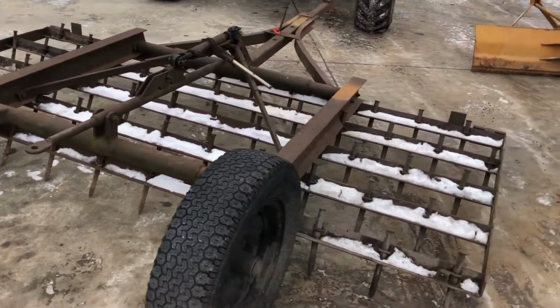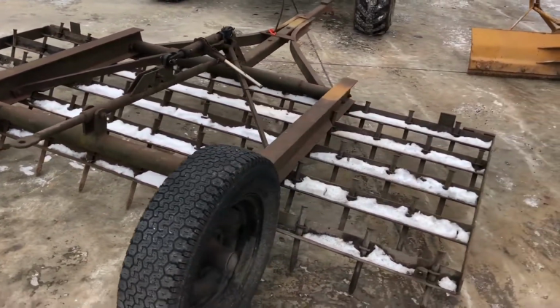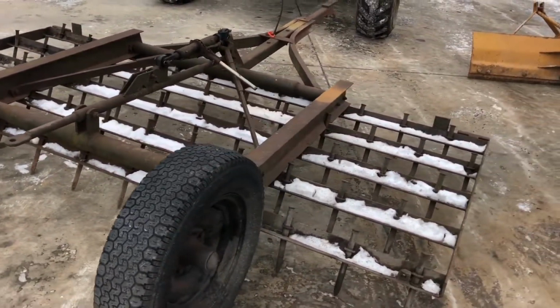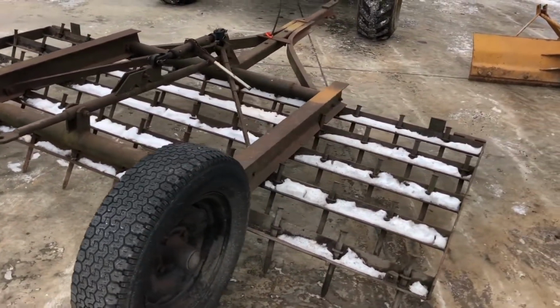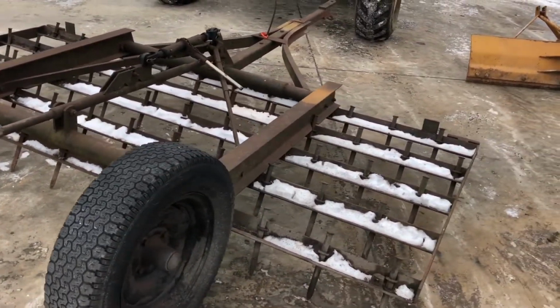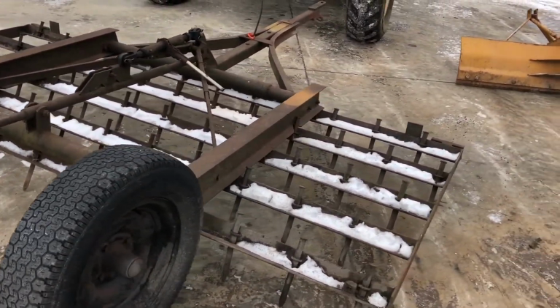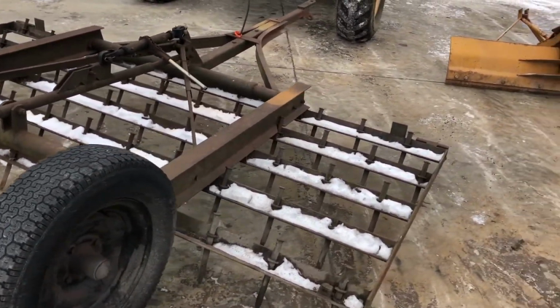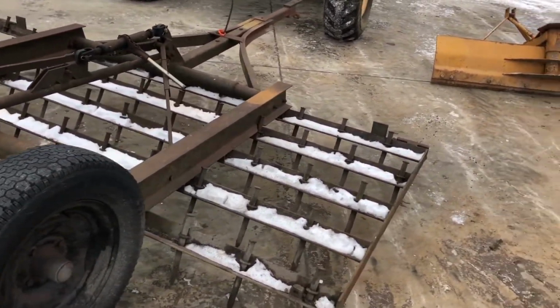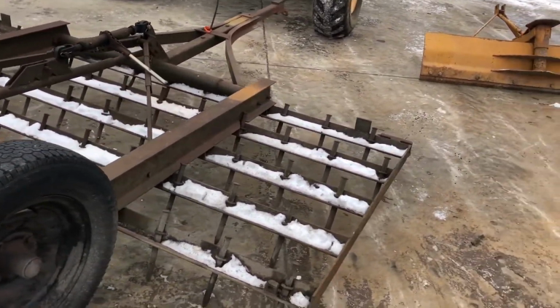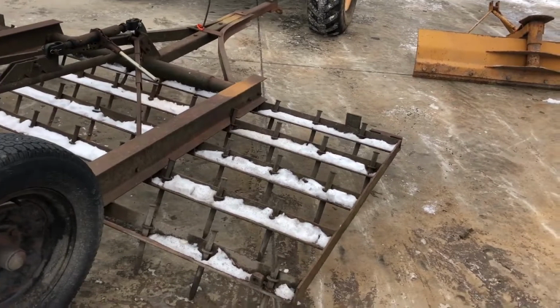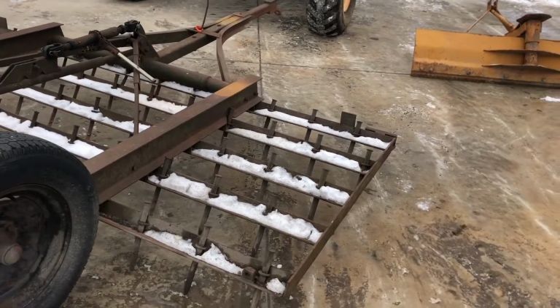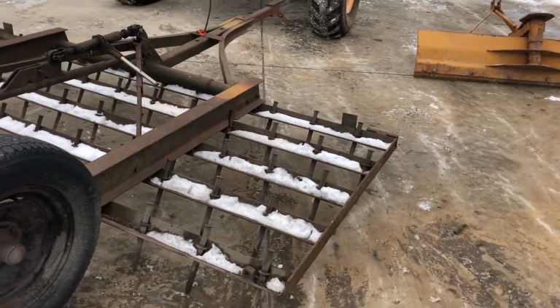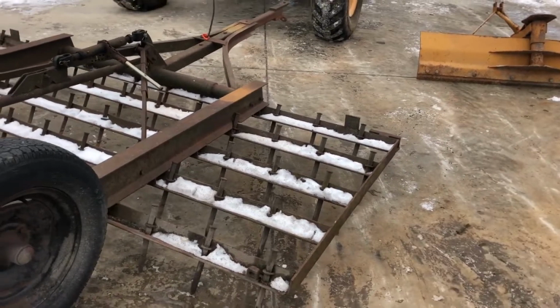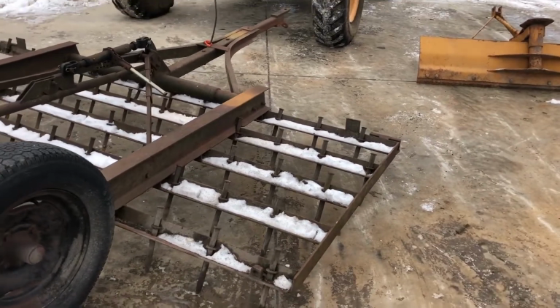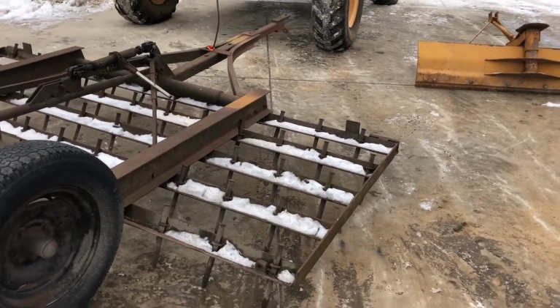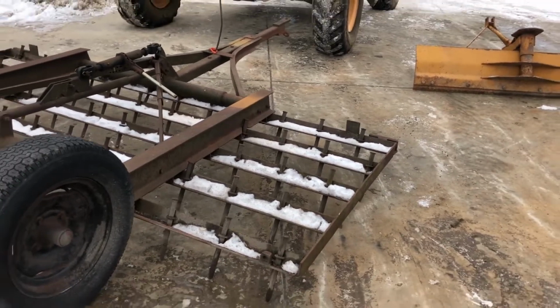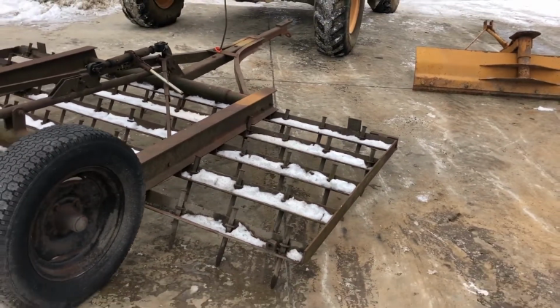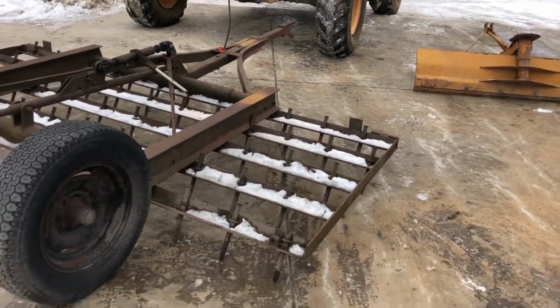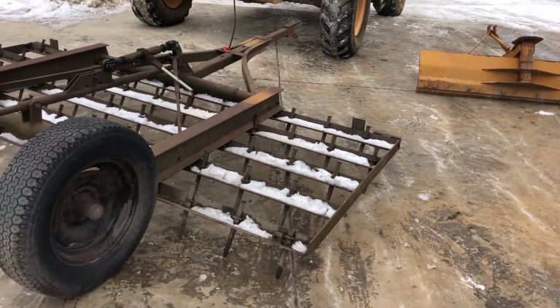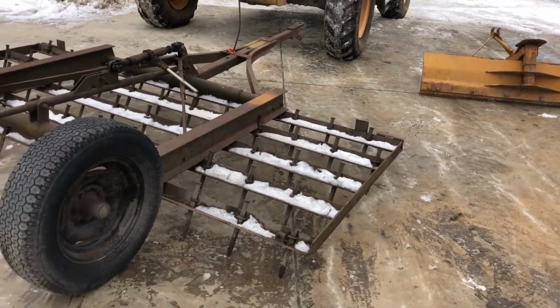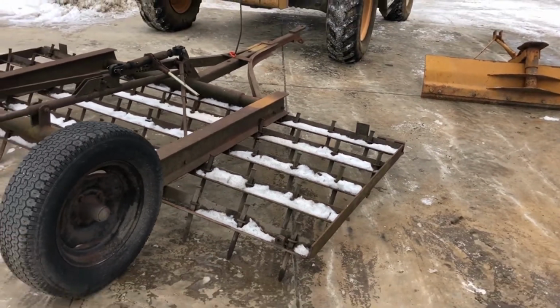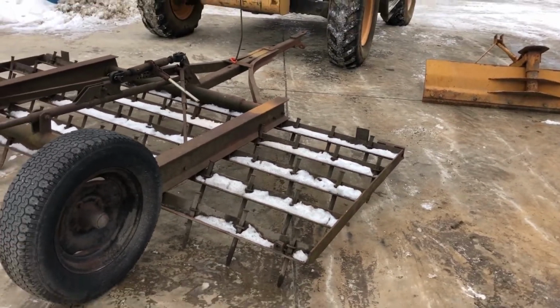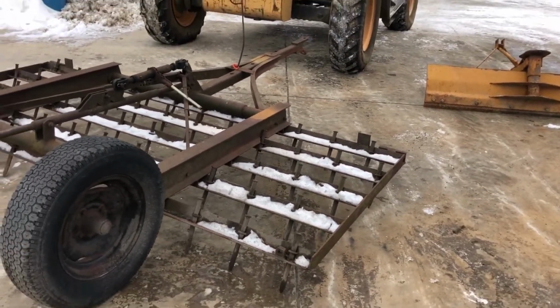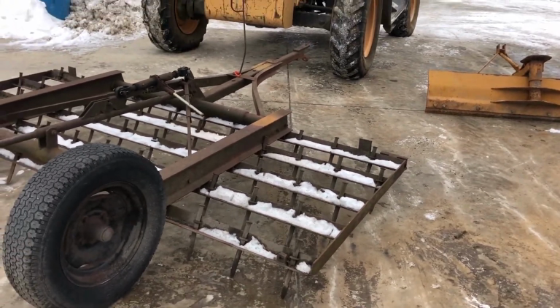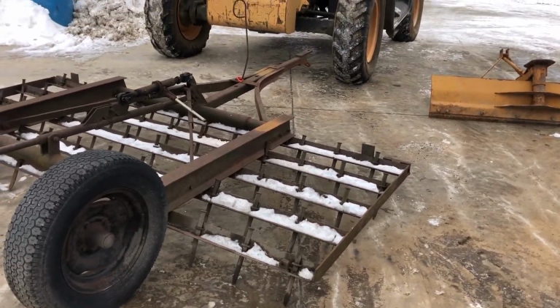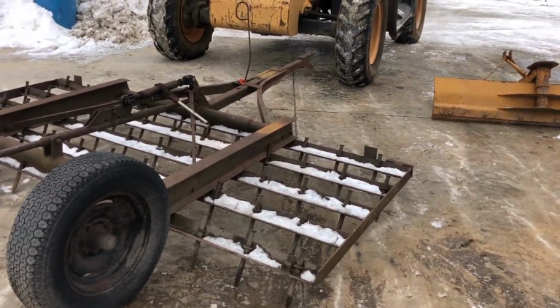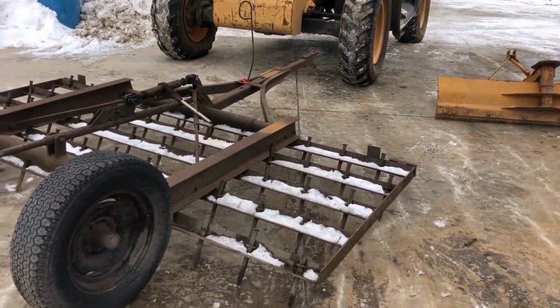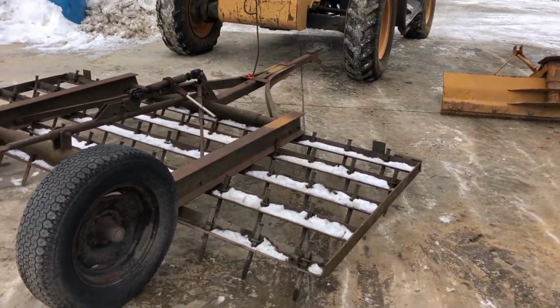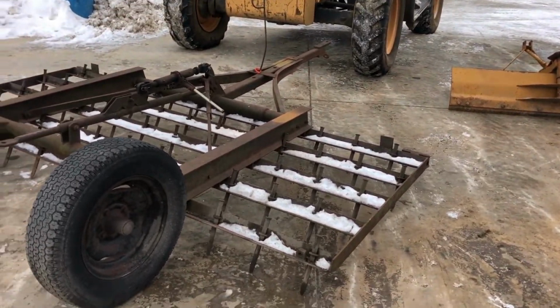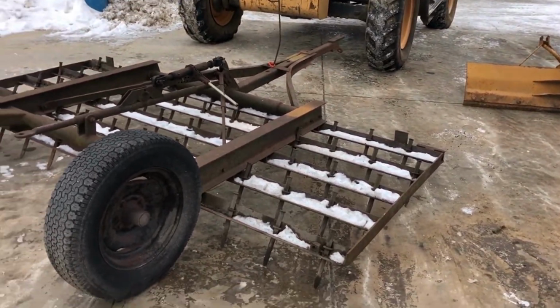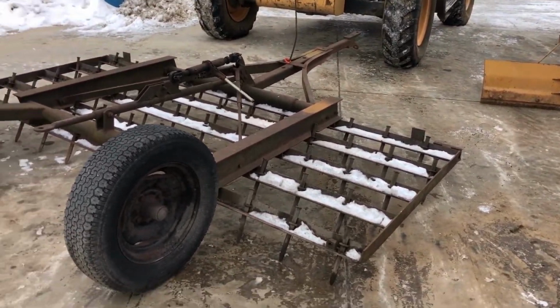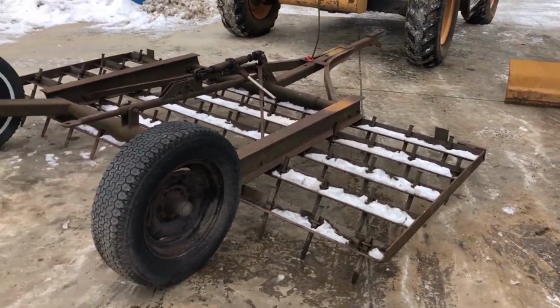Again, it's a 10-foot pull-type spike-tooth harrogator. This is going to be on our lot for sale.